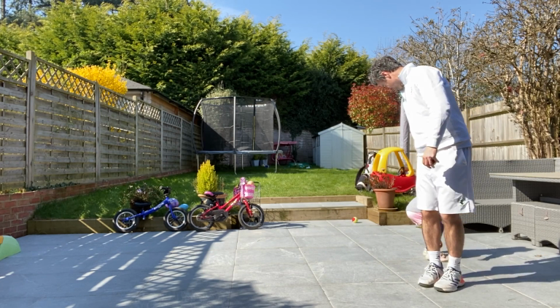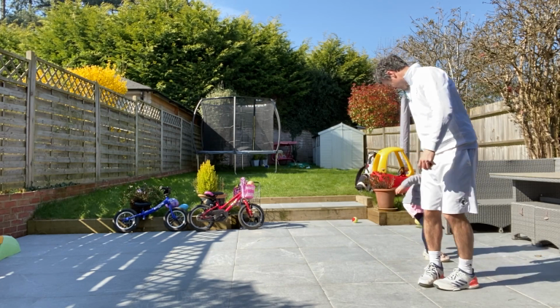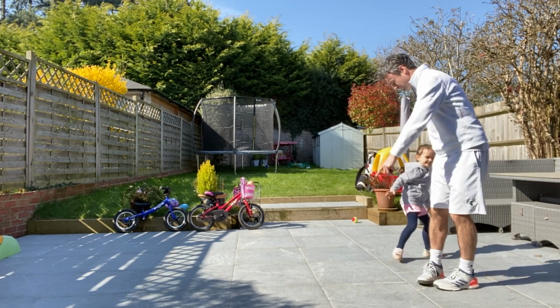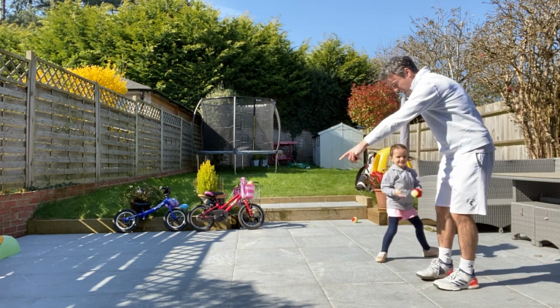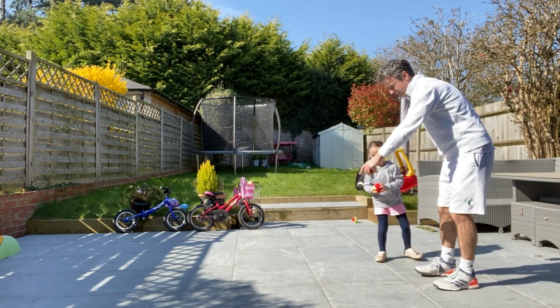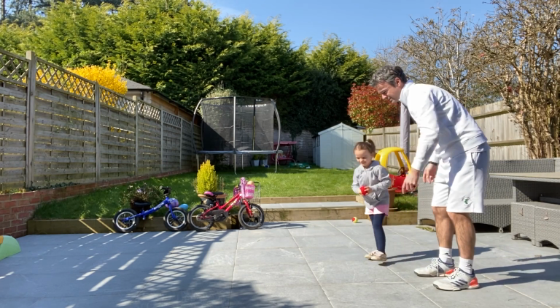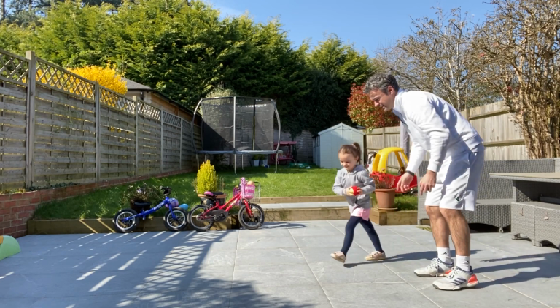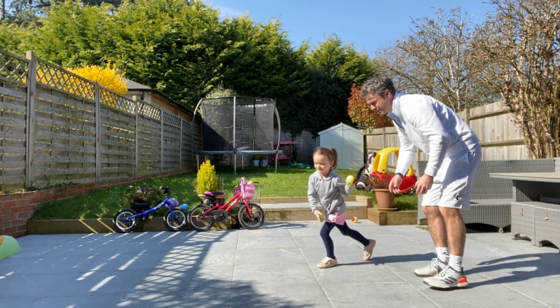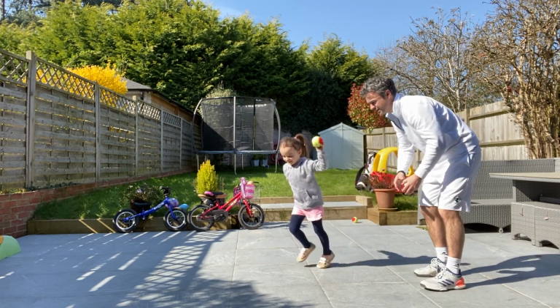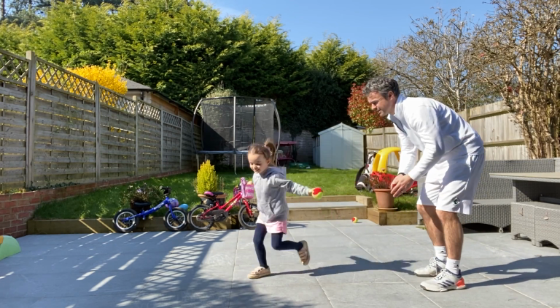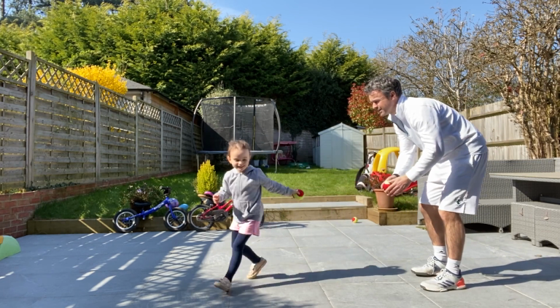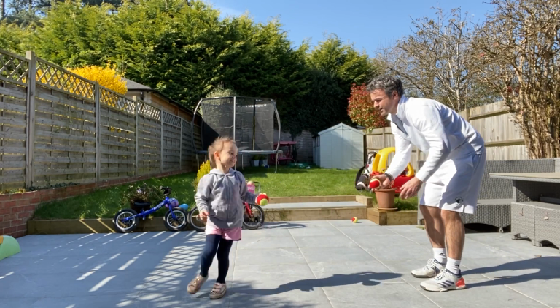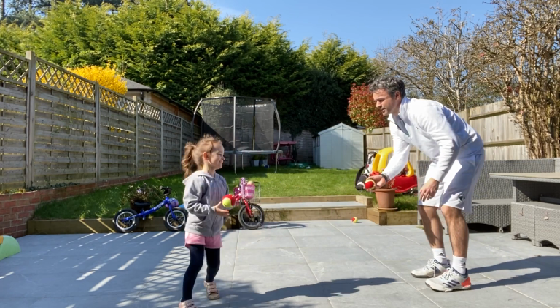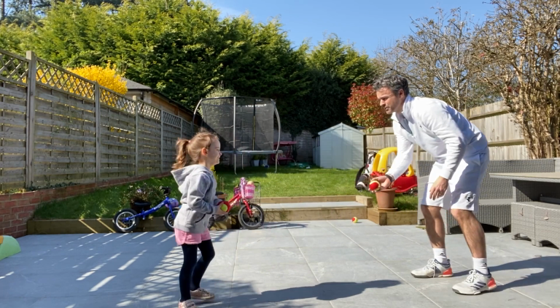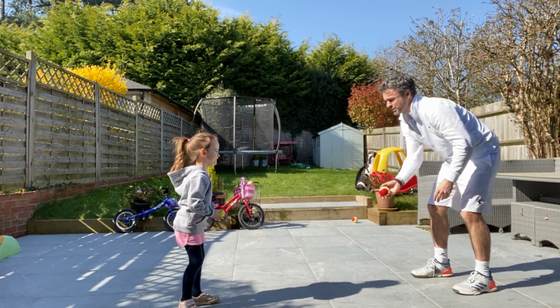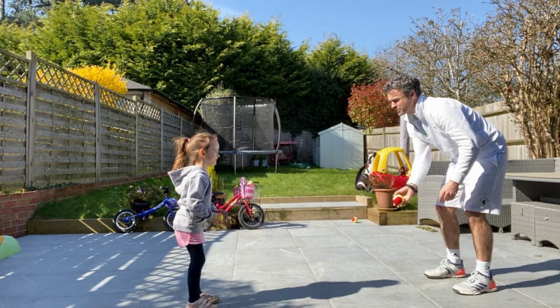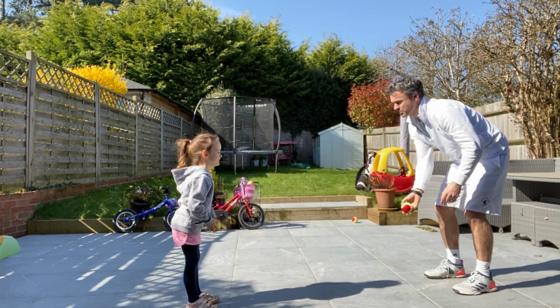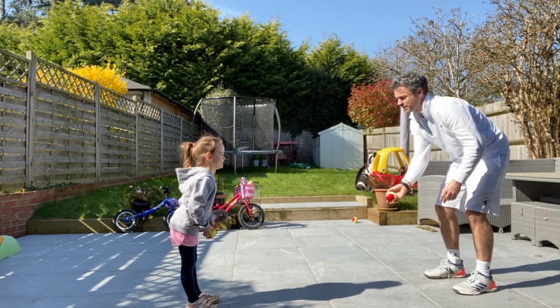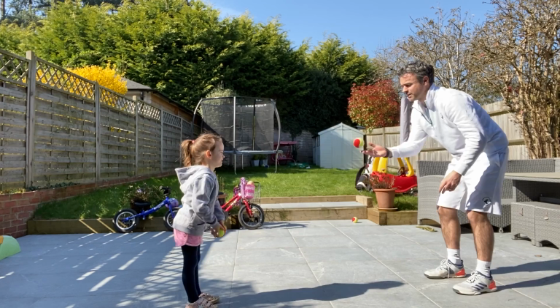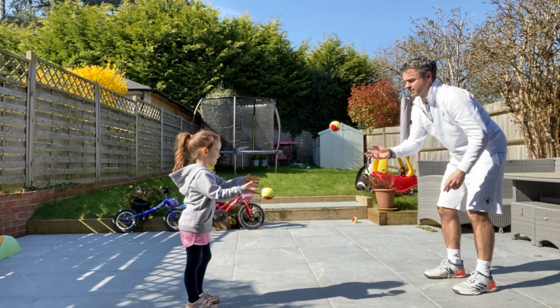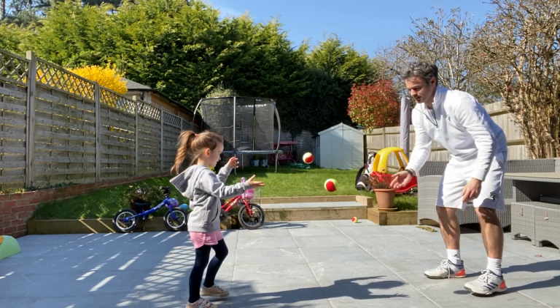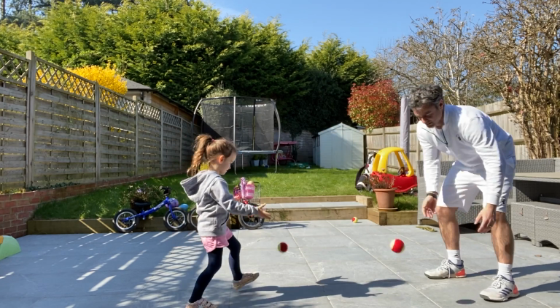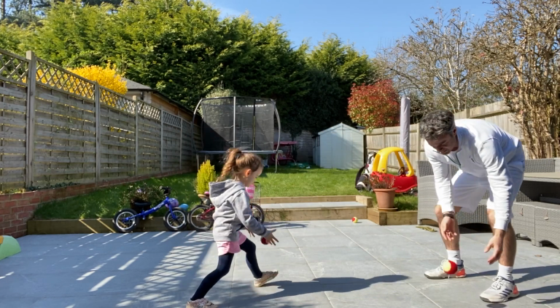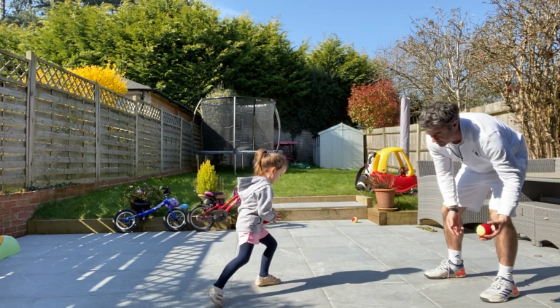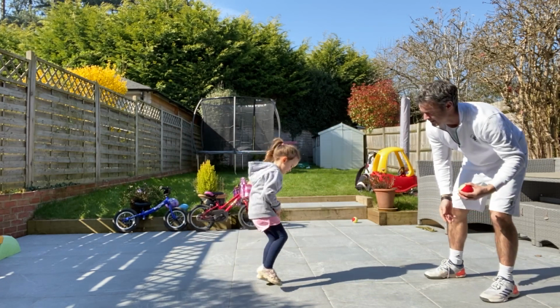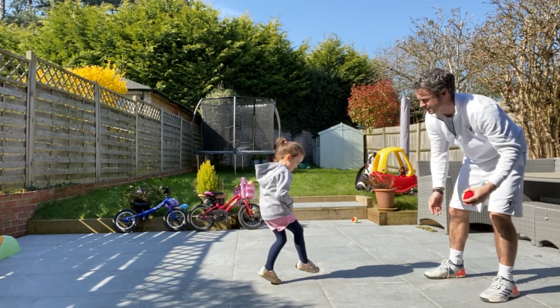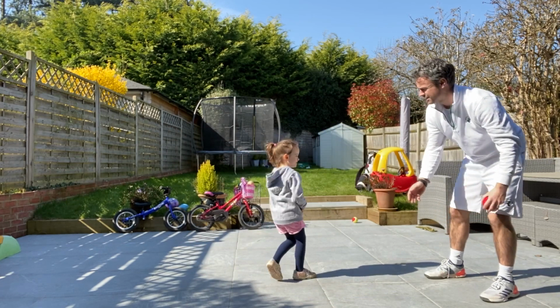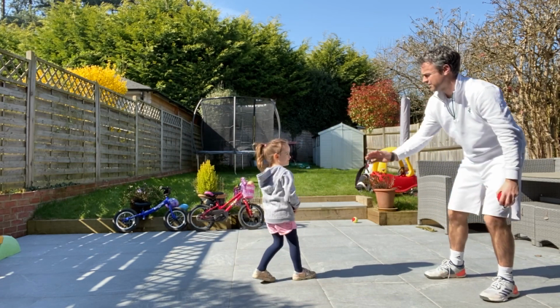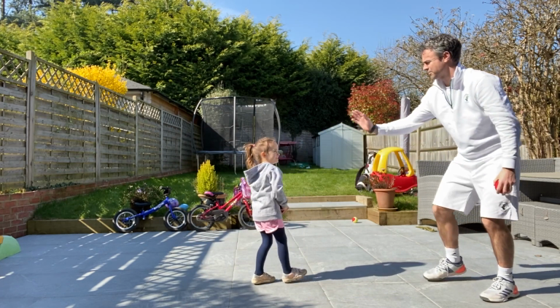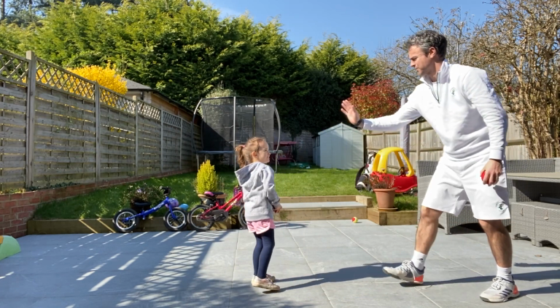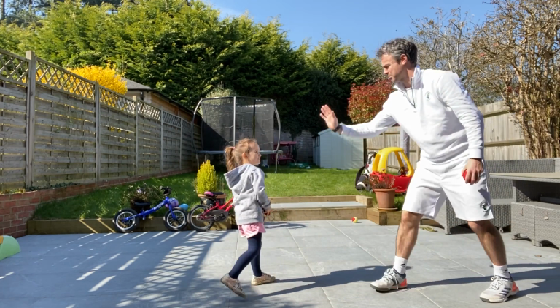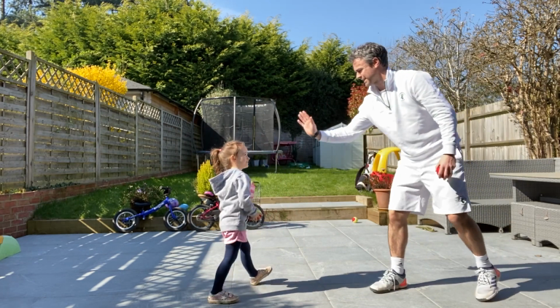Do one more then. Stand over there. Three, two, one, go. All right, we'll play.